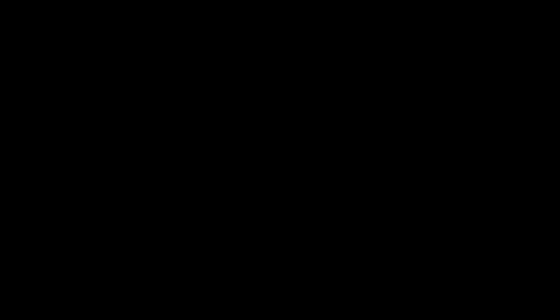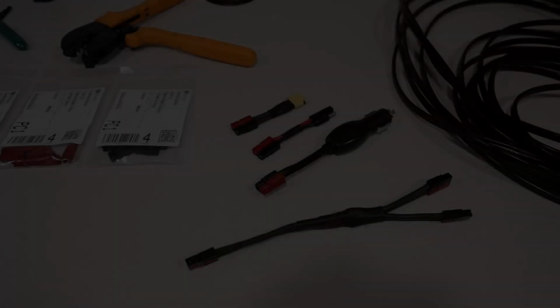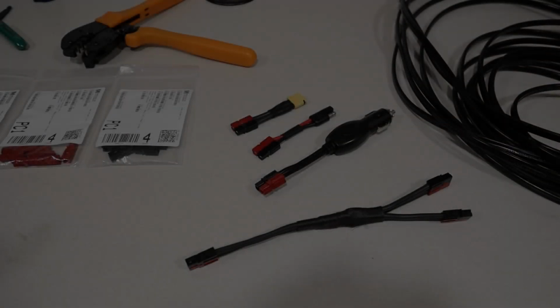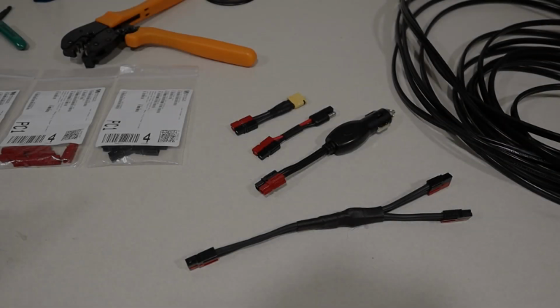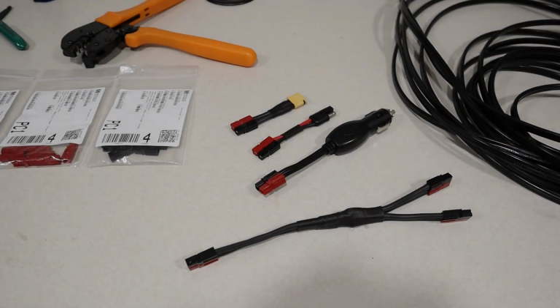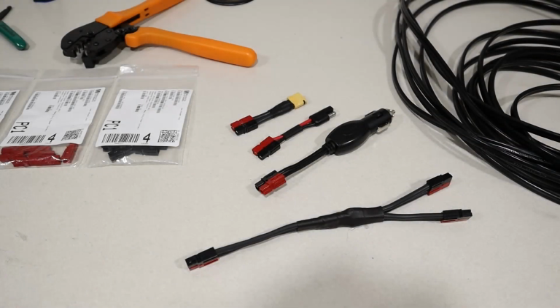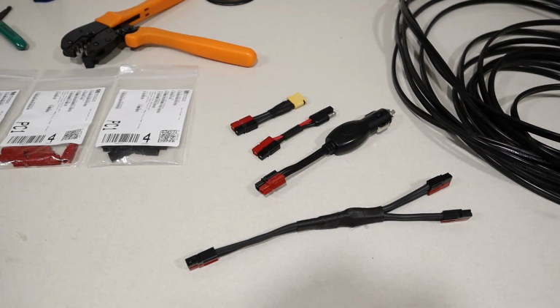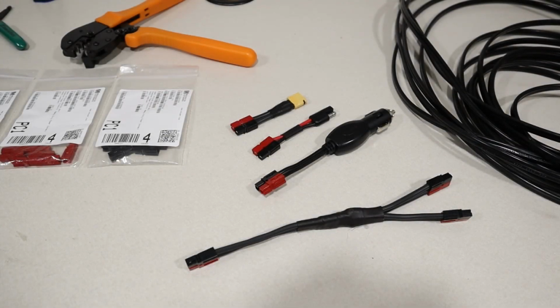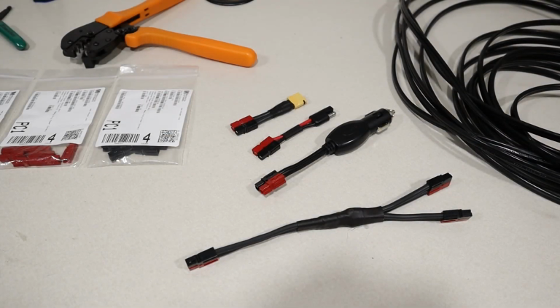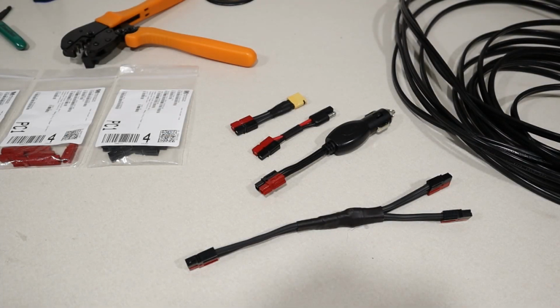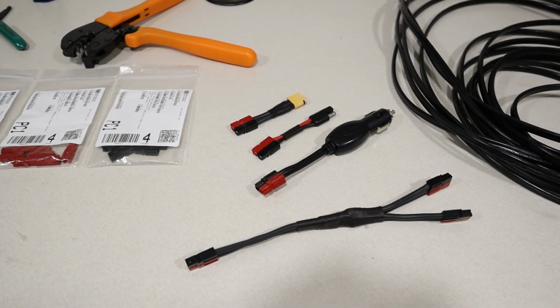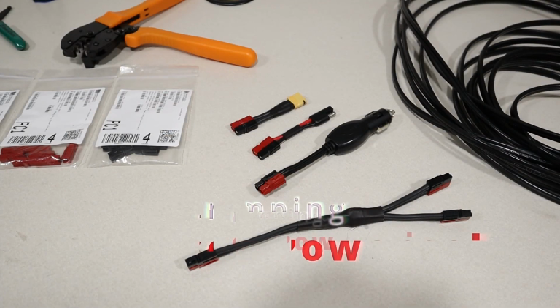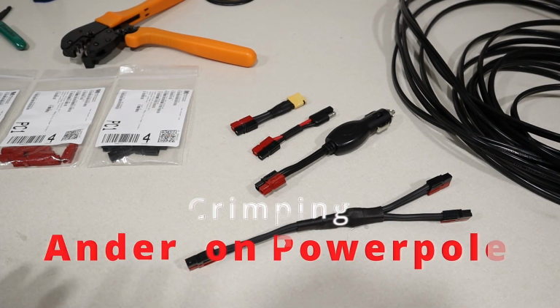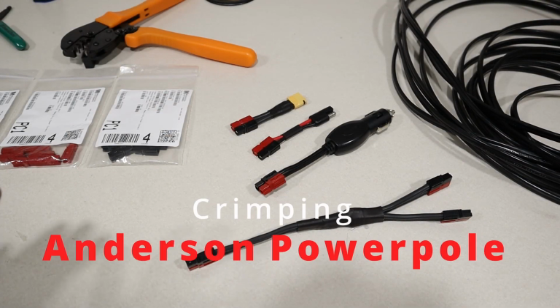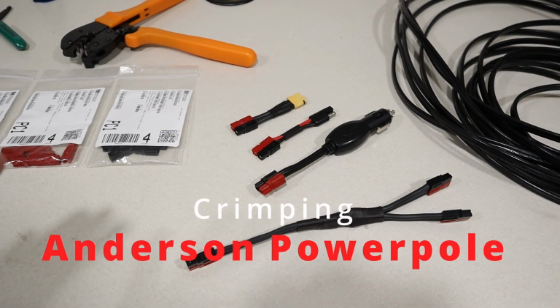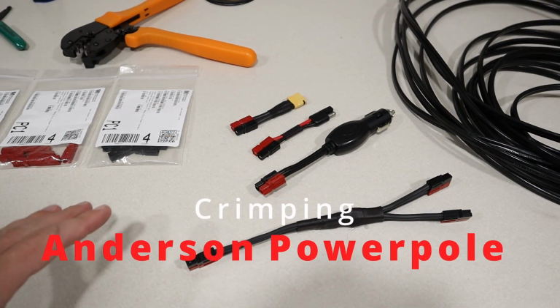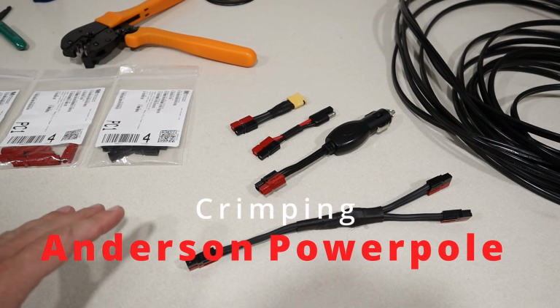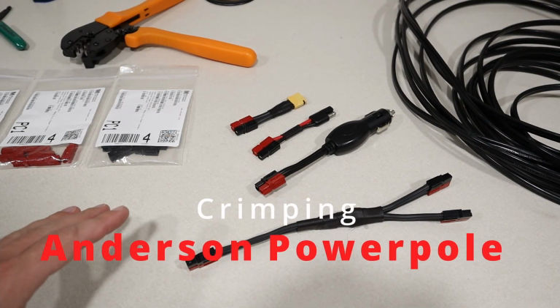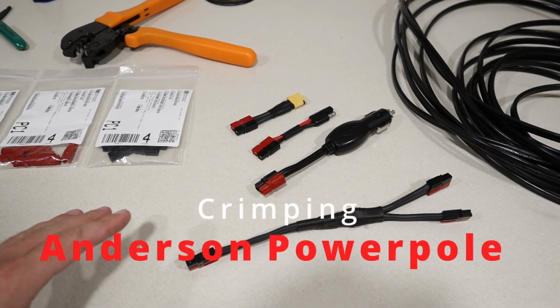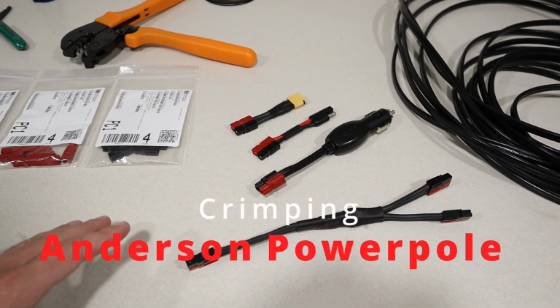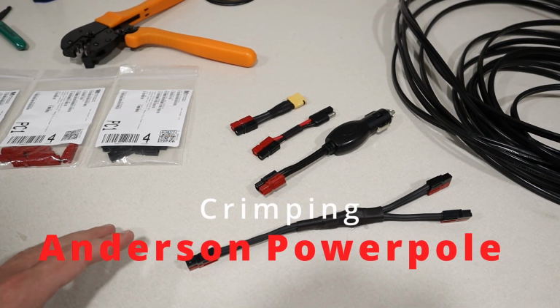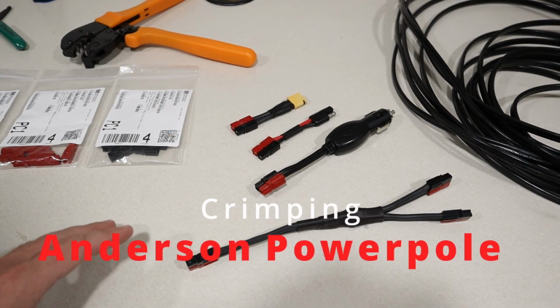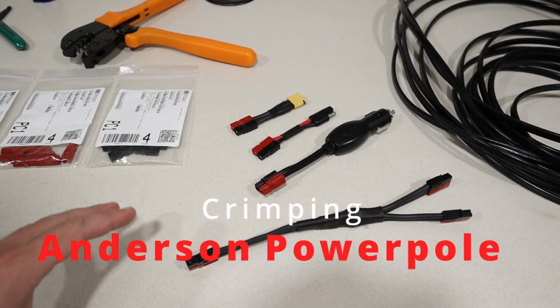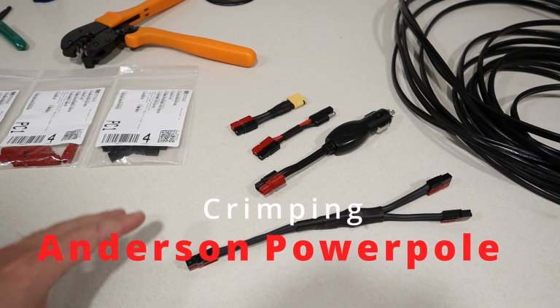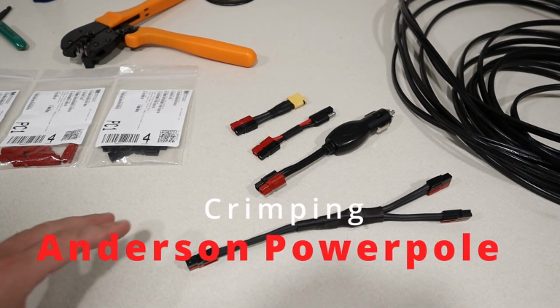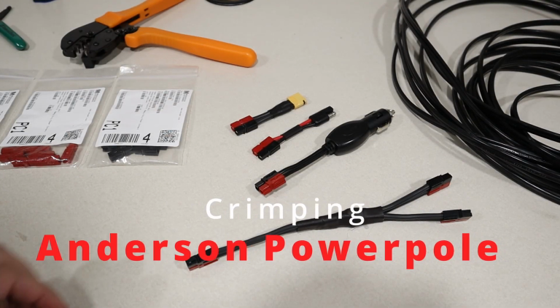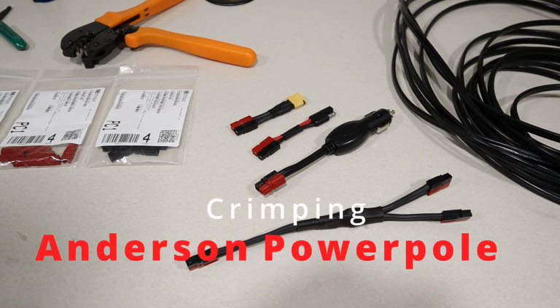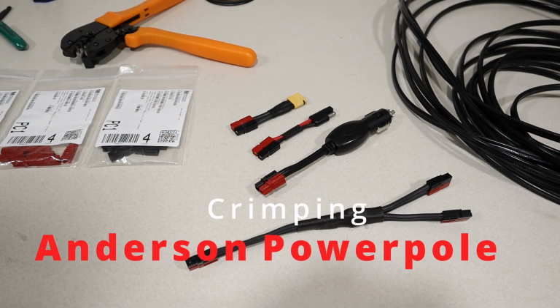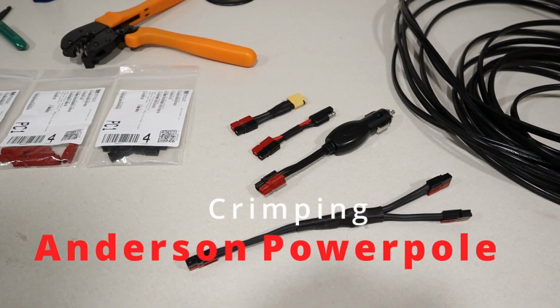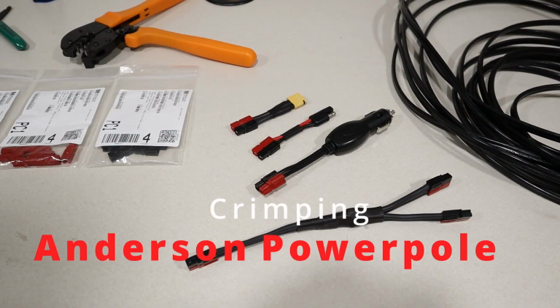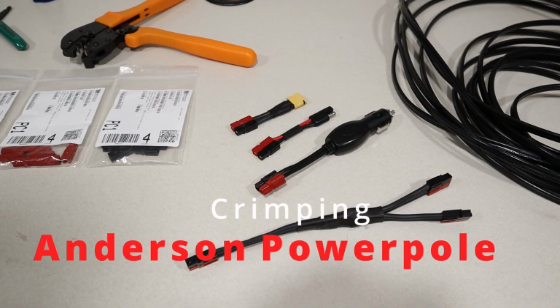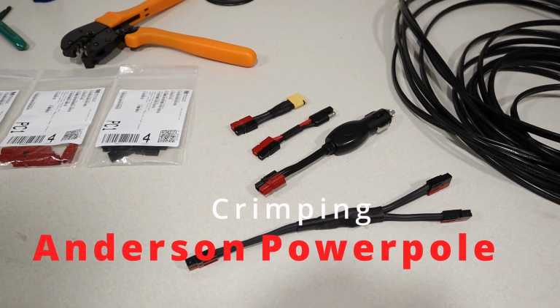Hey guys, welcome to a new video. My name is Jason, and today we're going to be talking about how to set up Anderson PowerPole connectors.